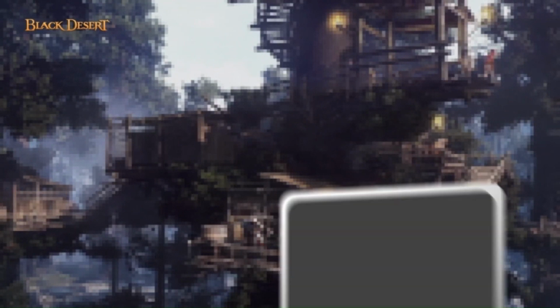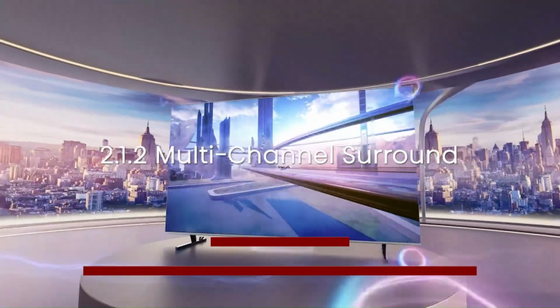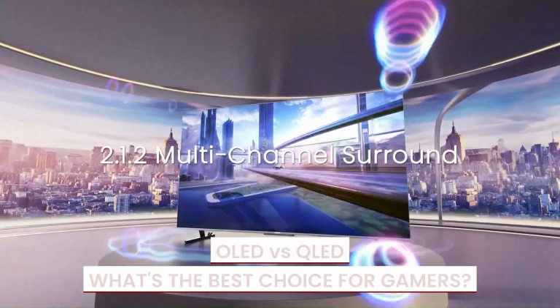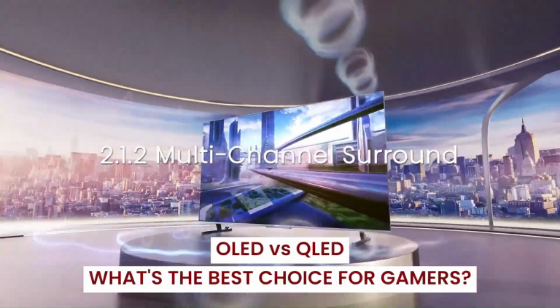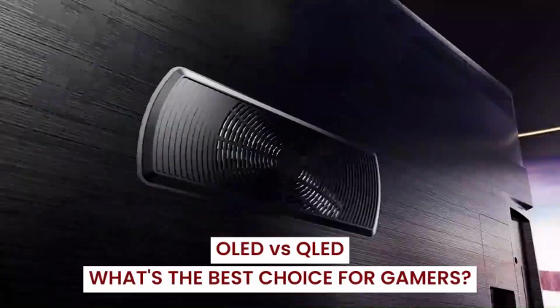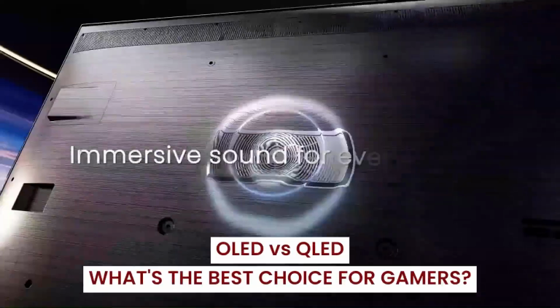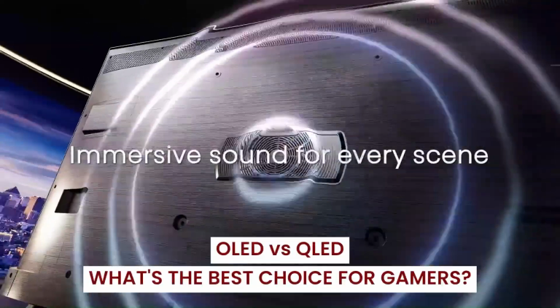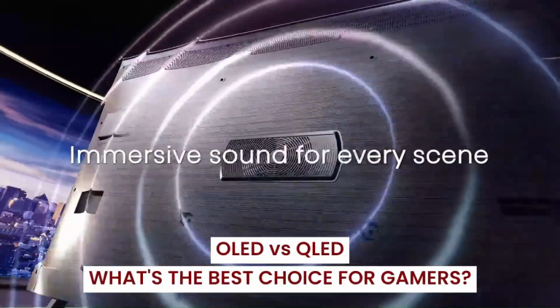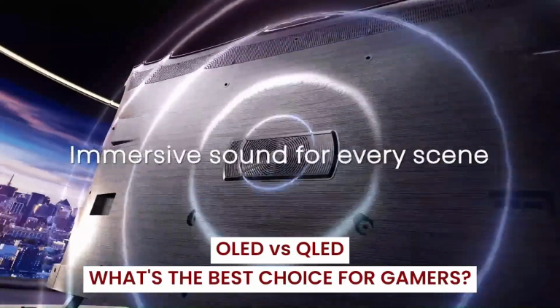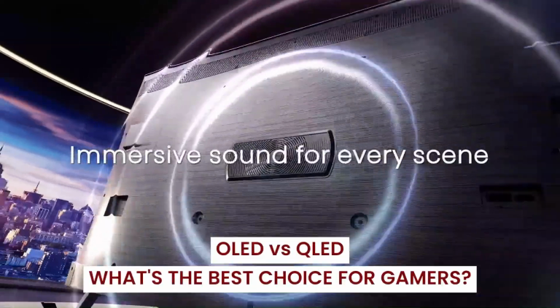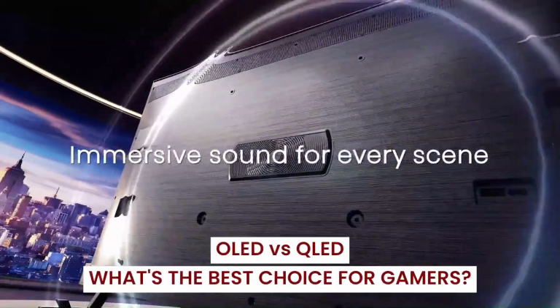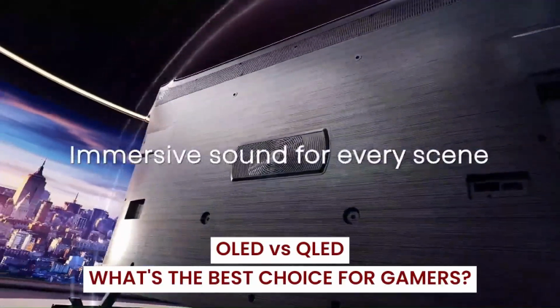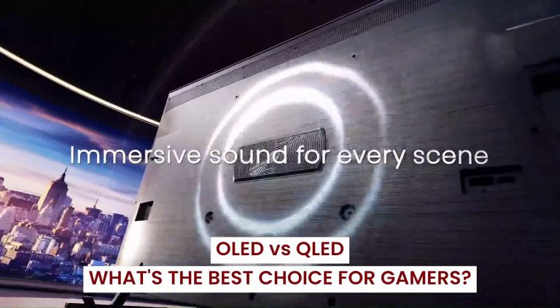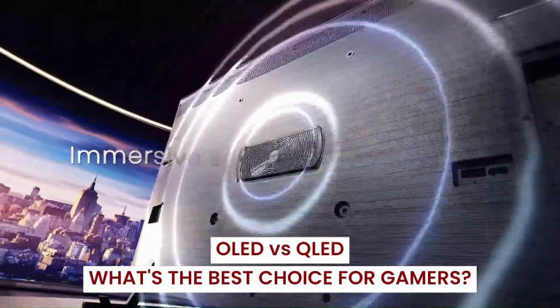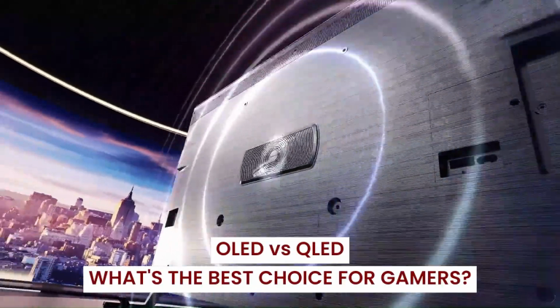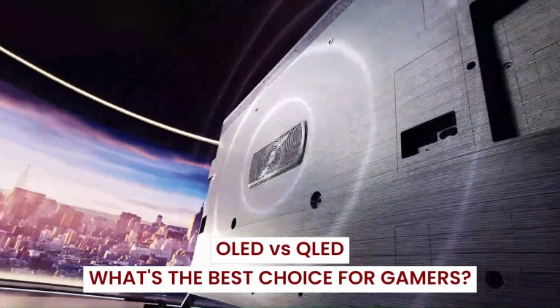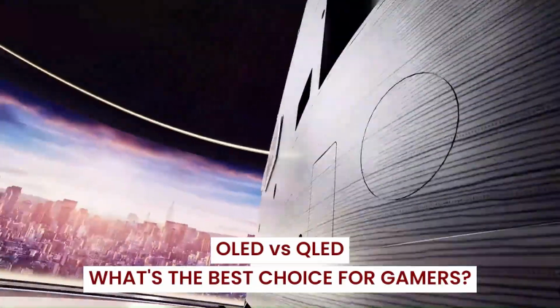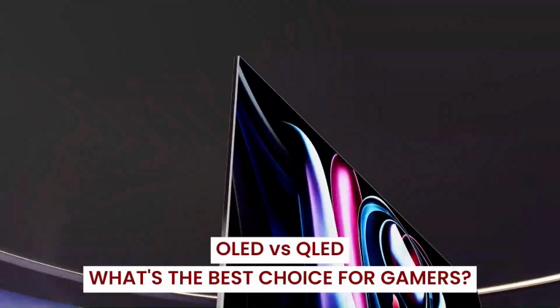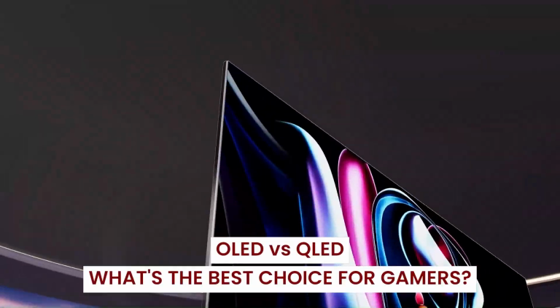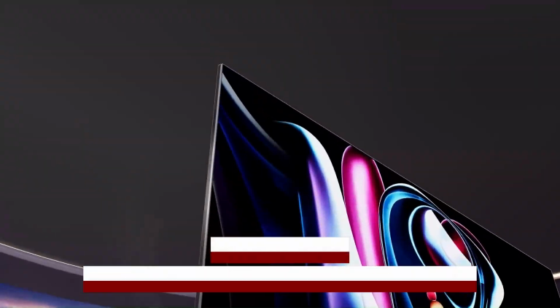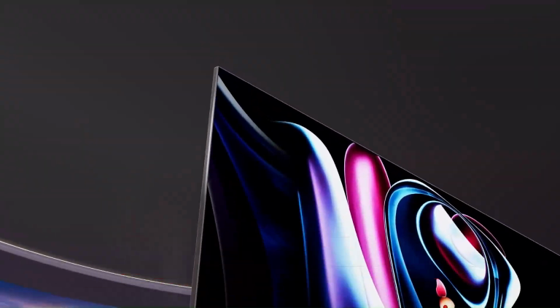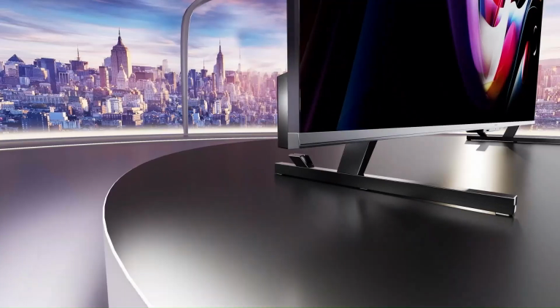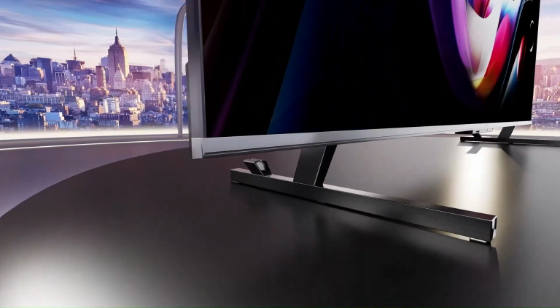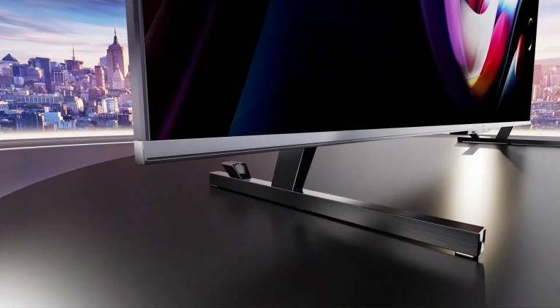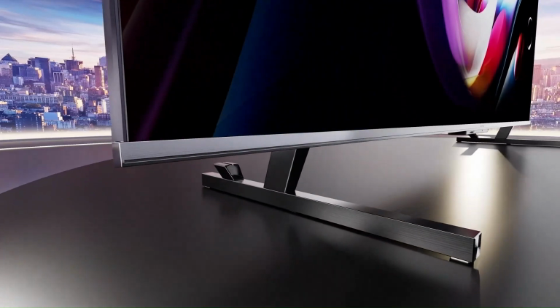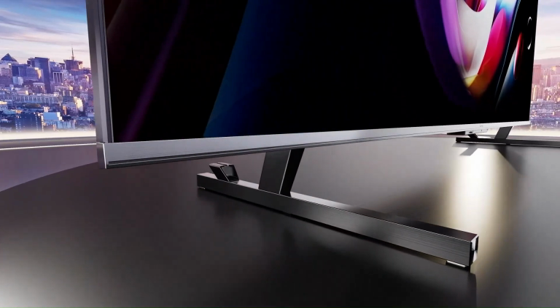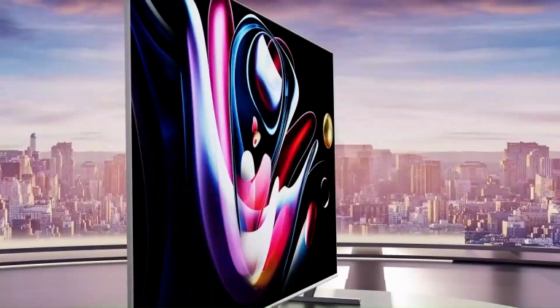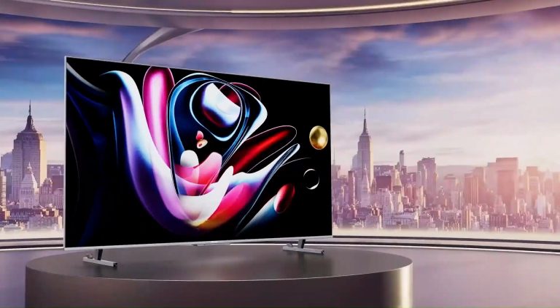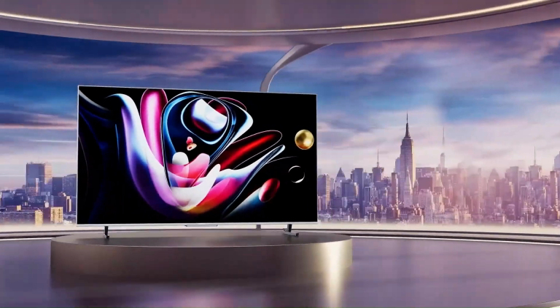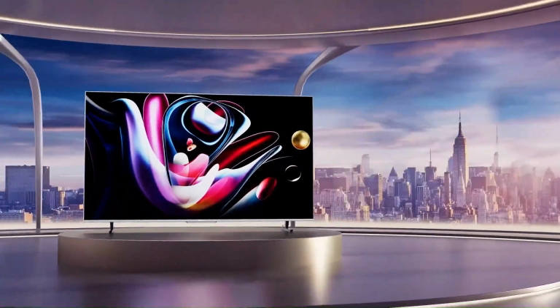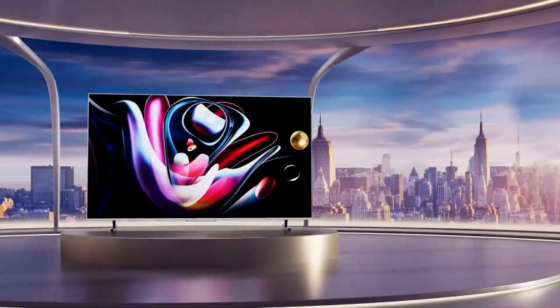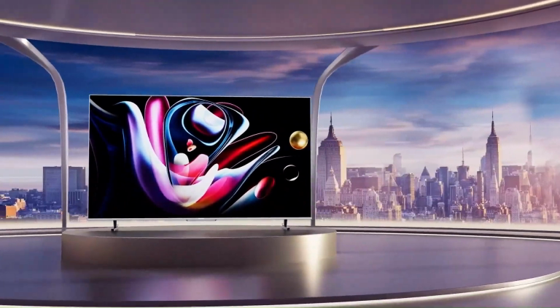OLED vs. QLED — what's the best choice for gamers? Both technologies are impressive but for different reasons, and the same core considerations apply: contrast and black levels versus brightness and glare handling, depending on your gaming environment.